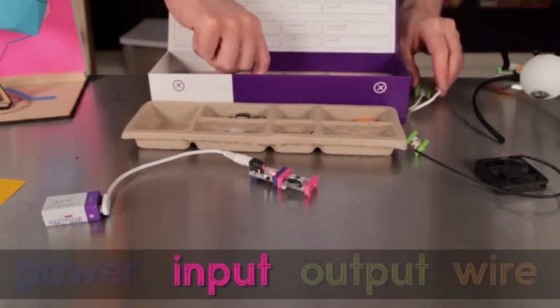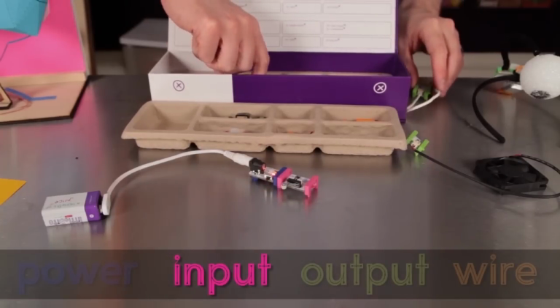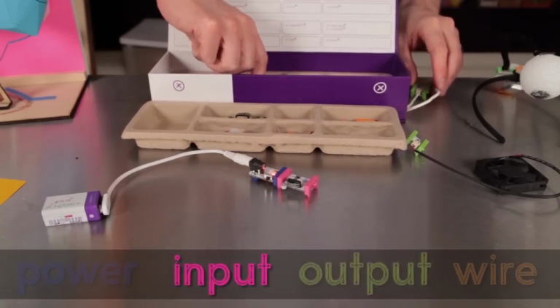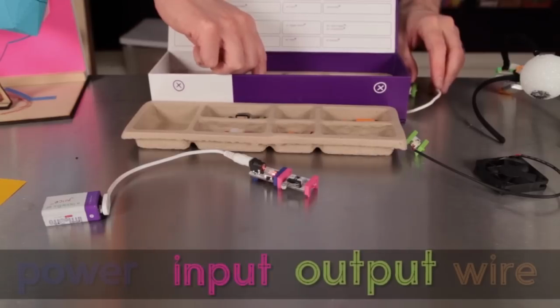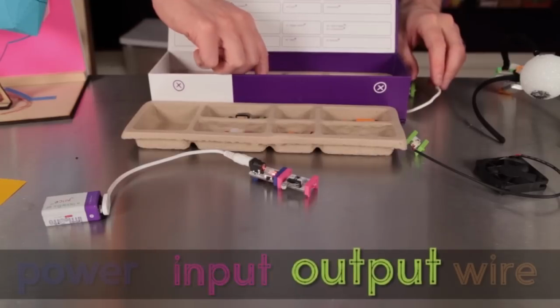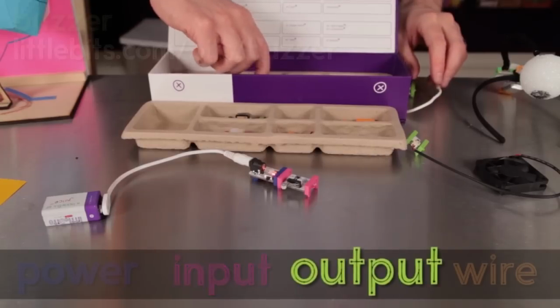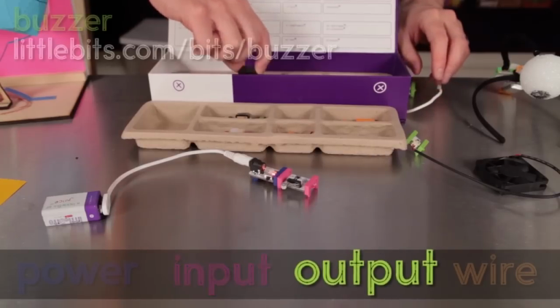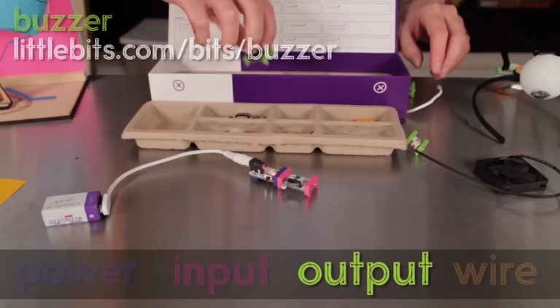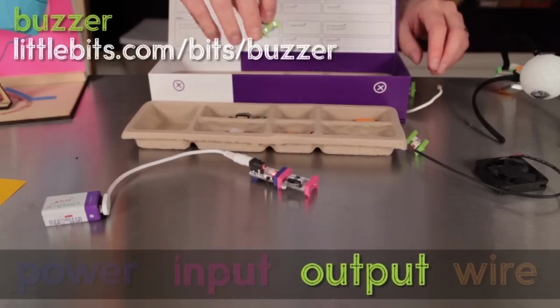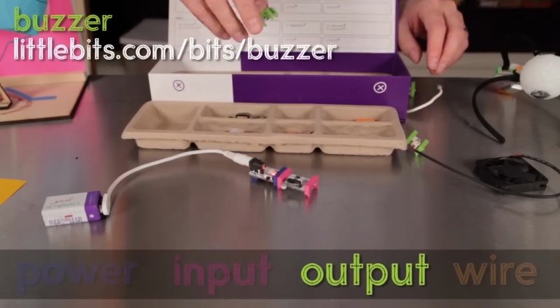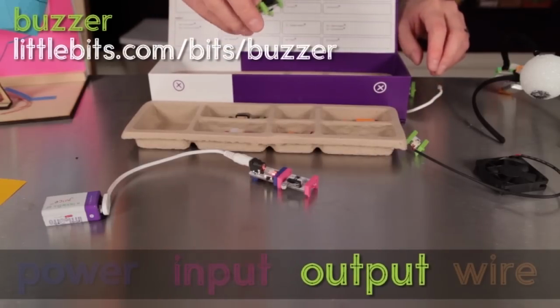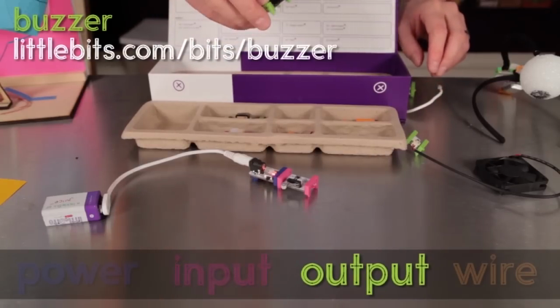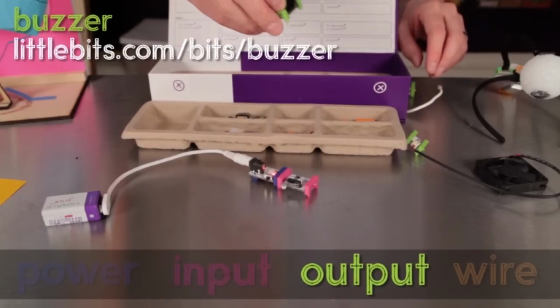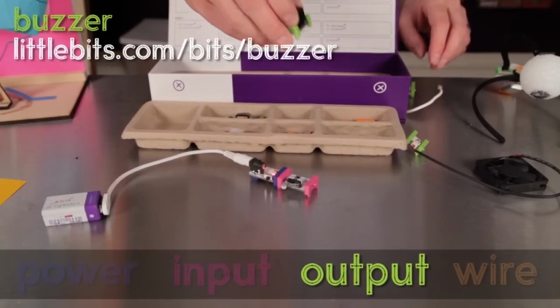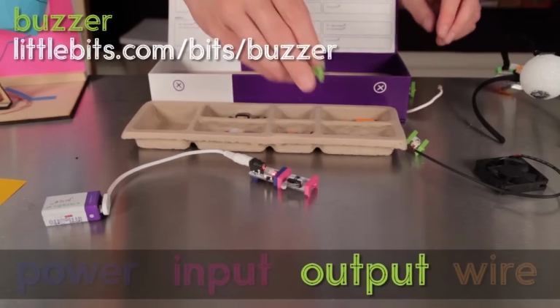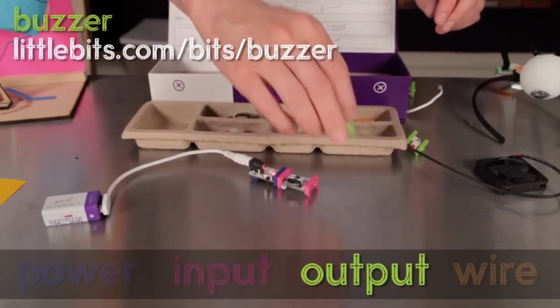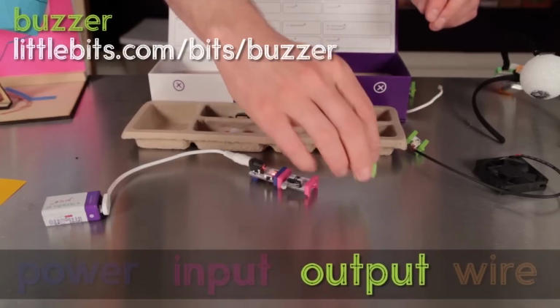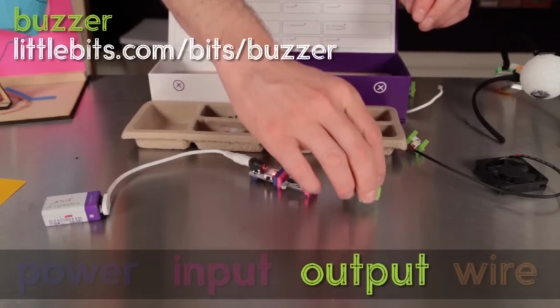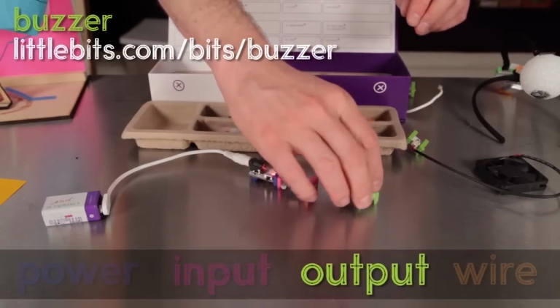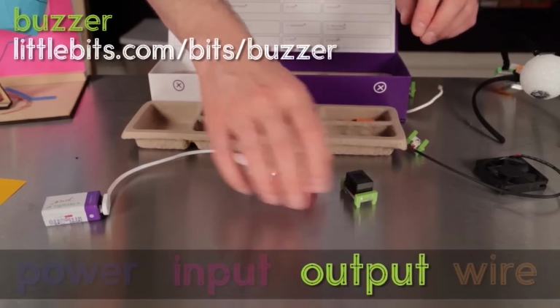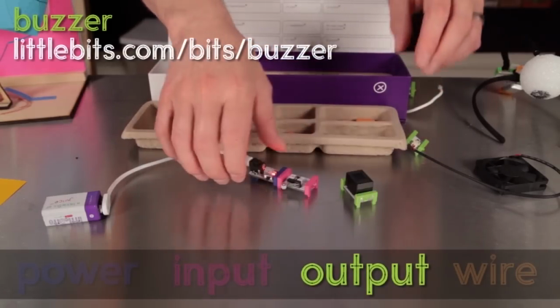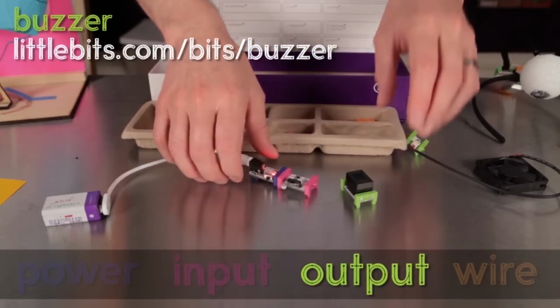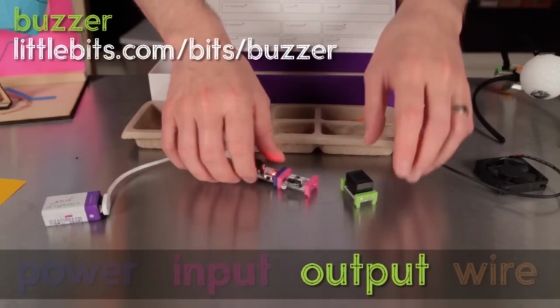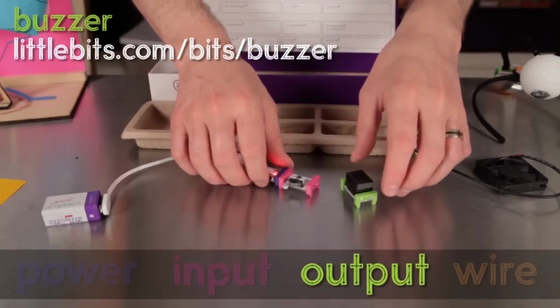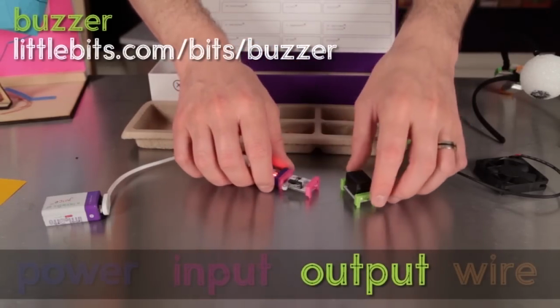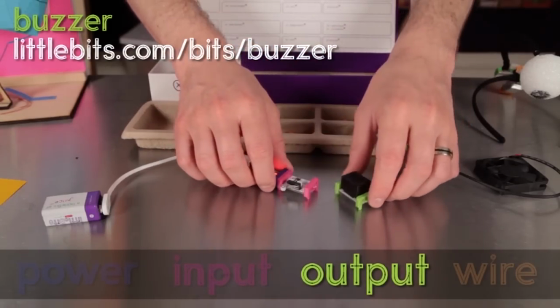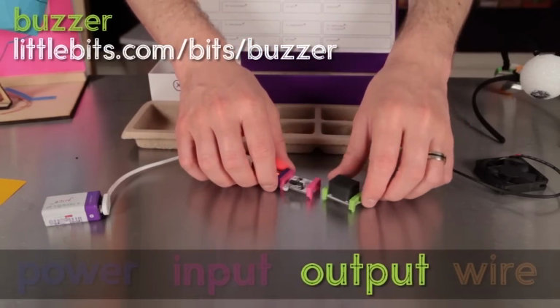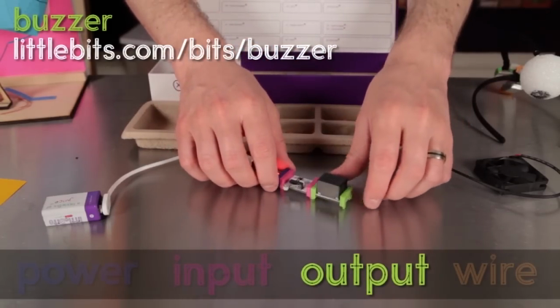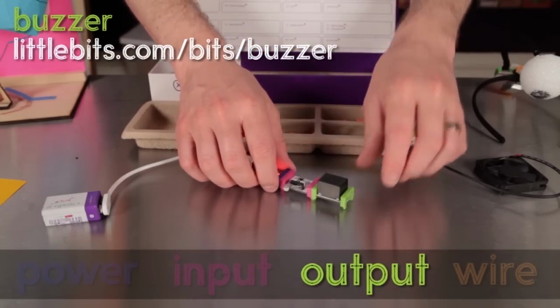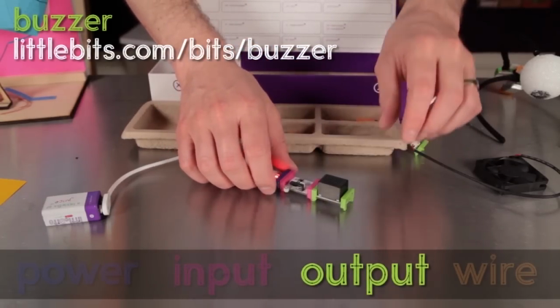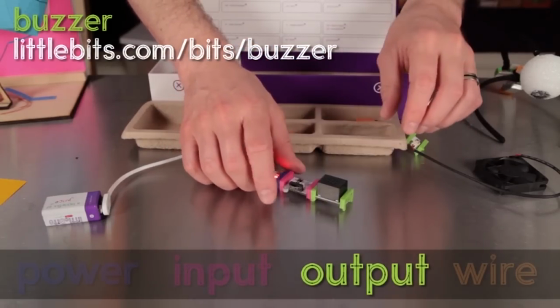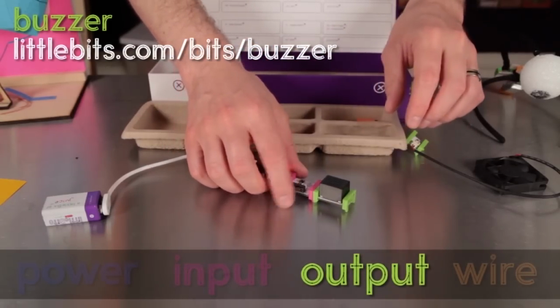Here's another green bit, the buzzer. This one is pretty self-explanatory.